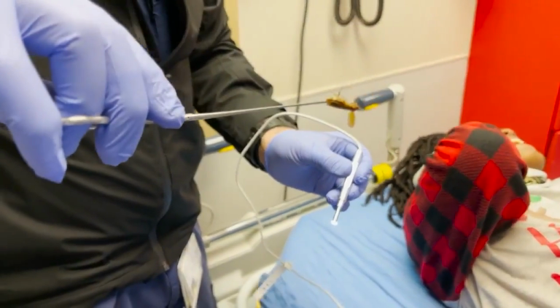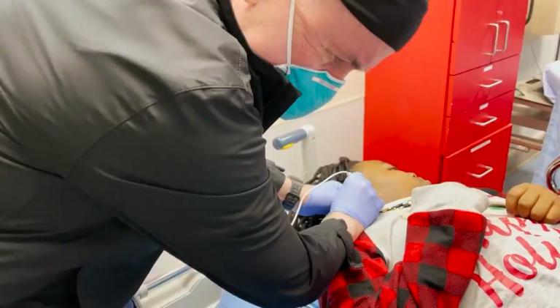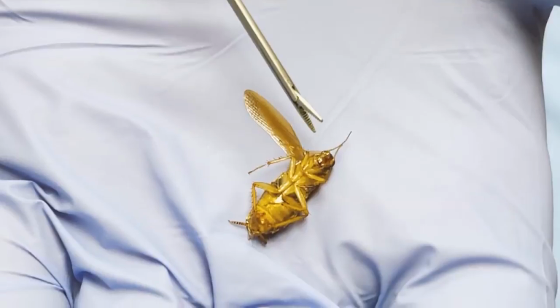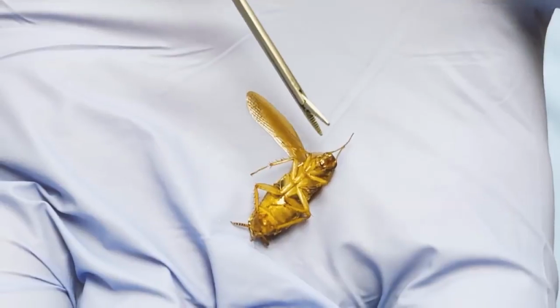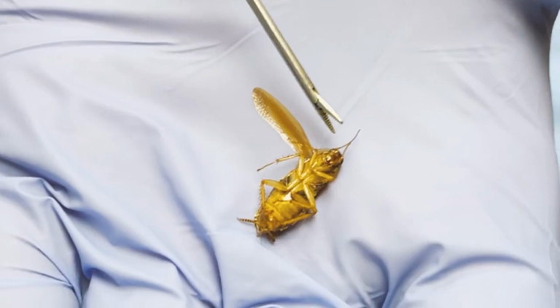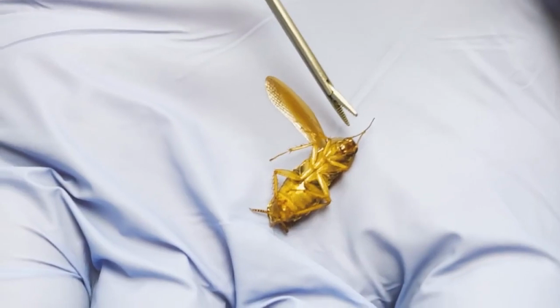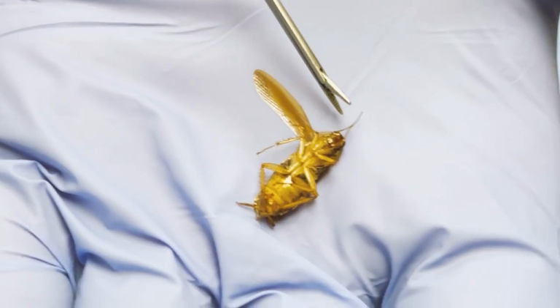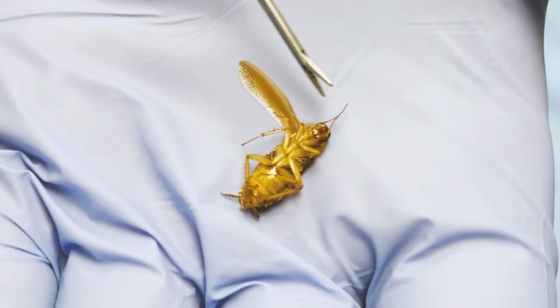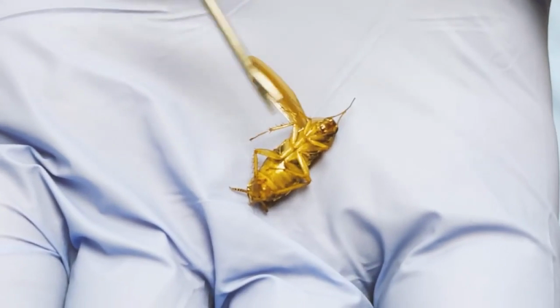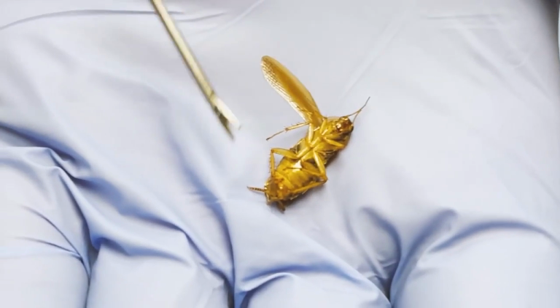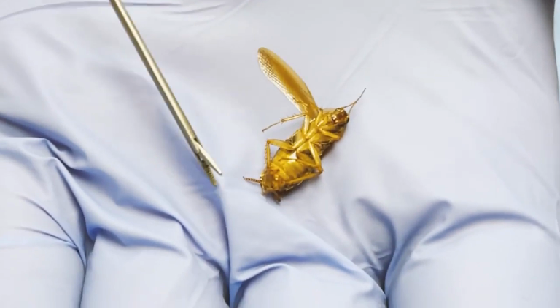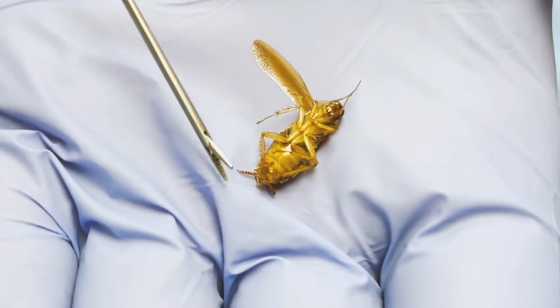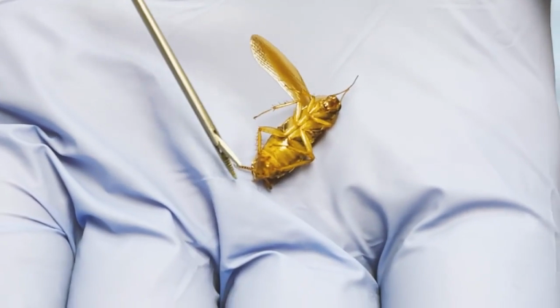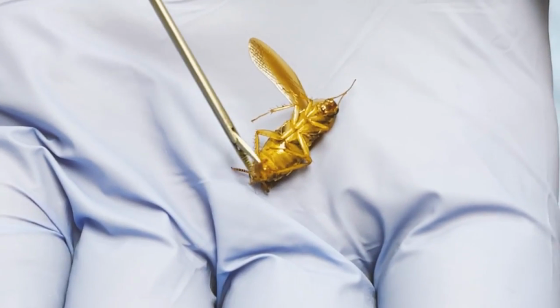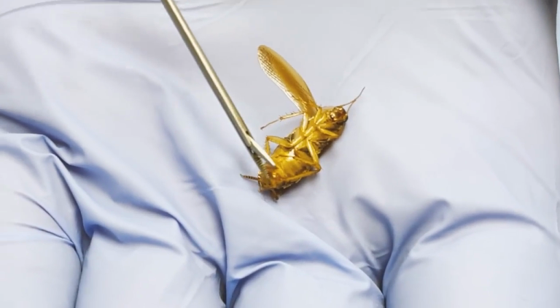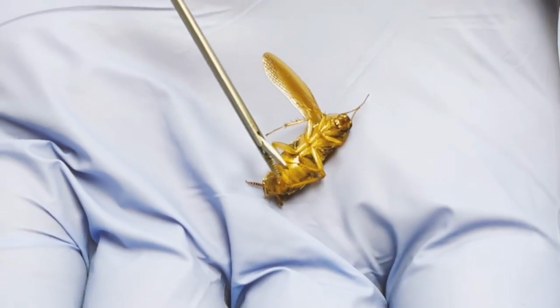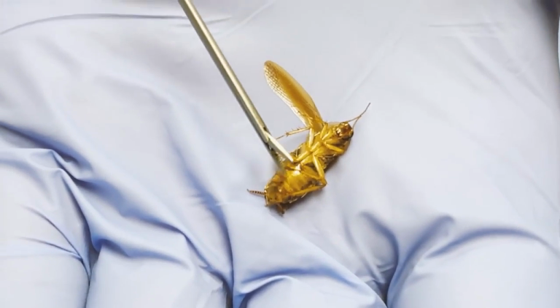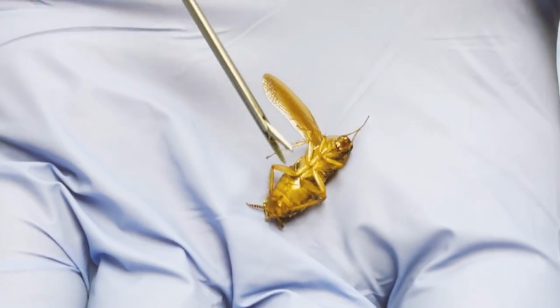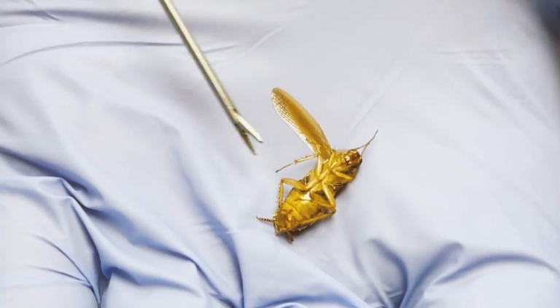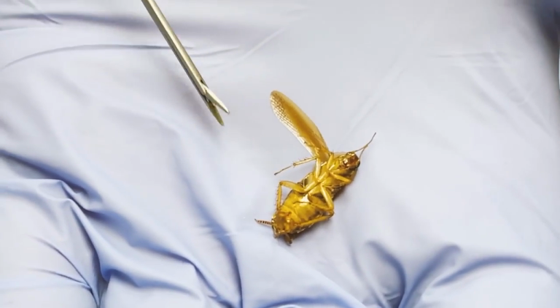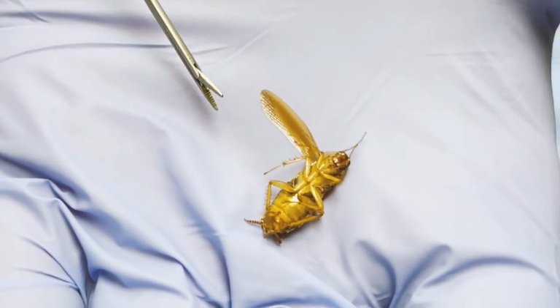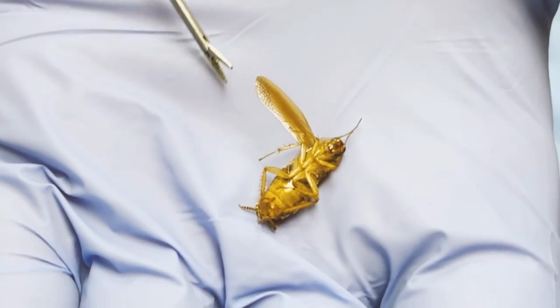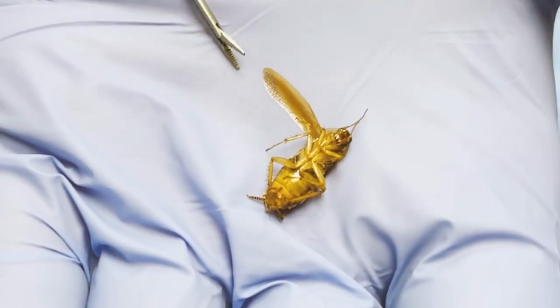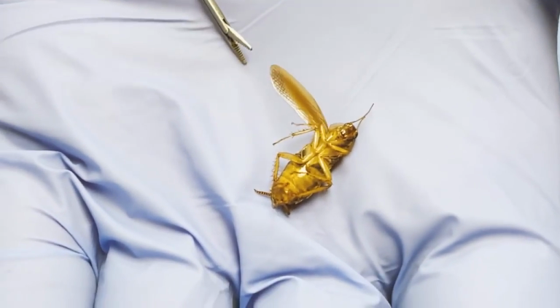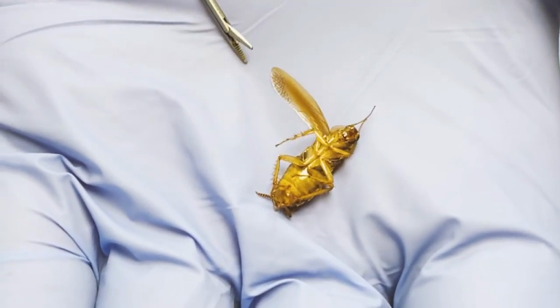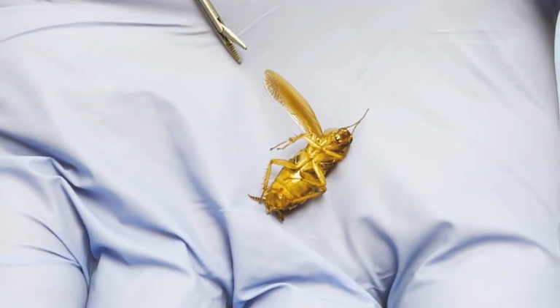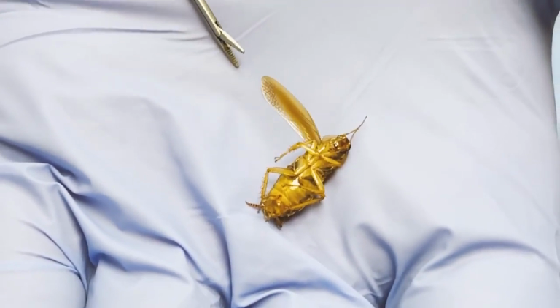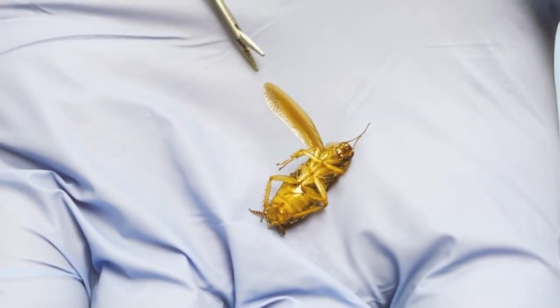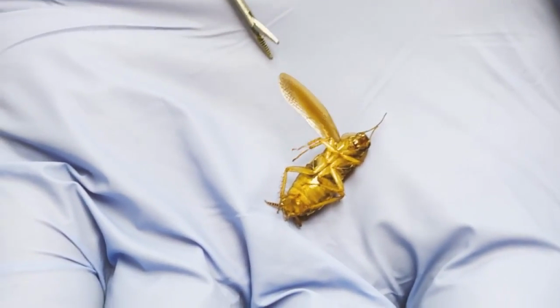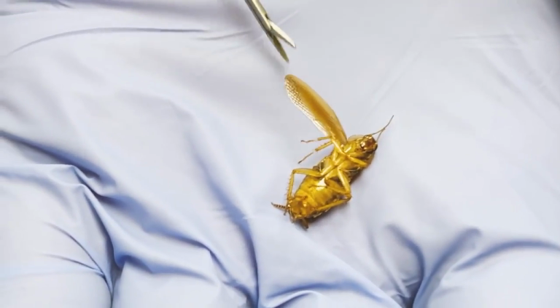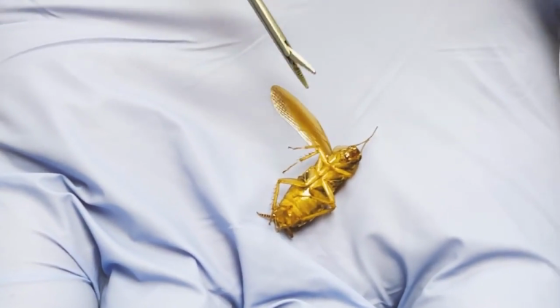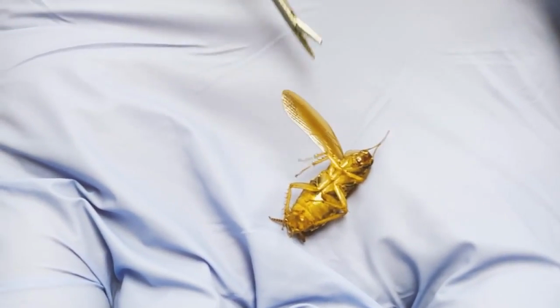I'm seeing a little bit of movement of the extremities. There we go. See that?